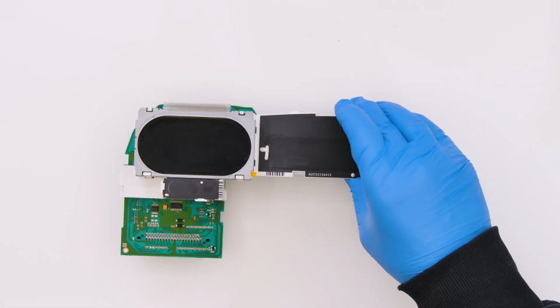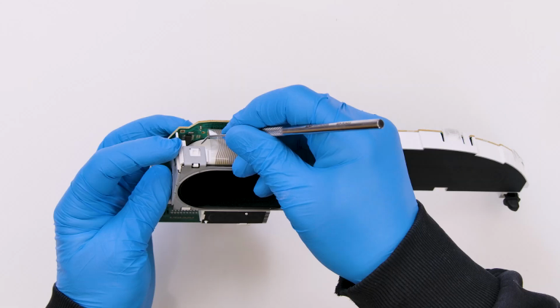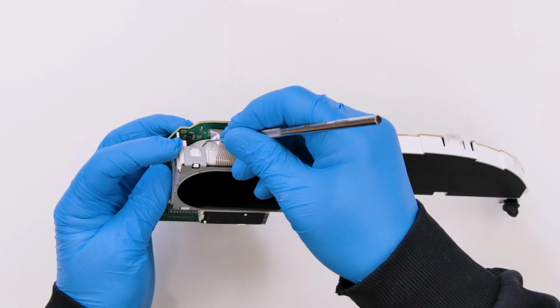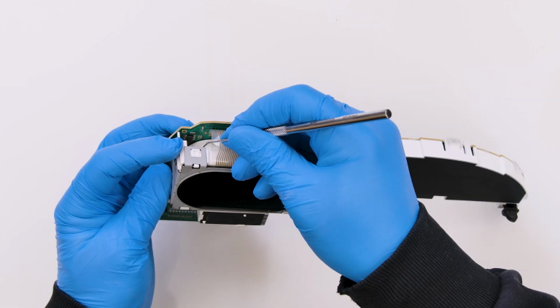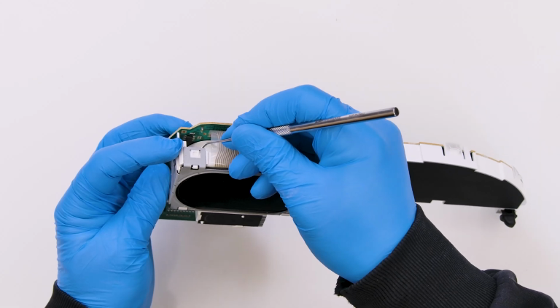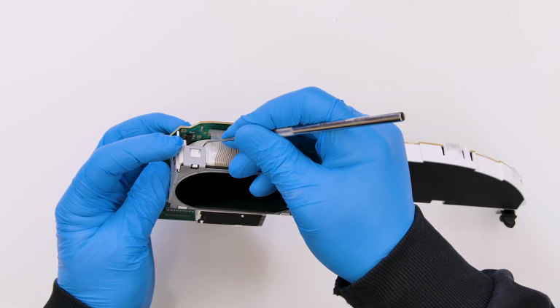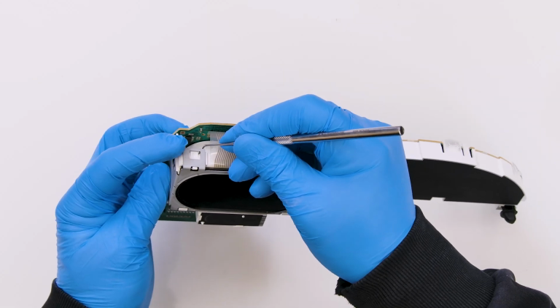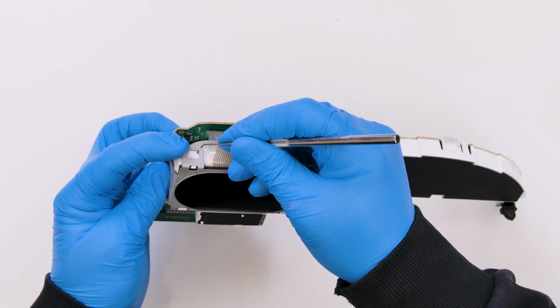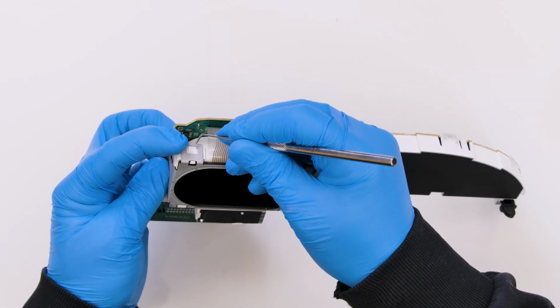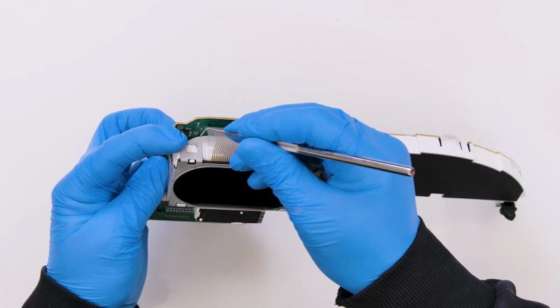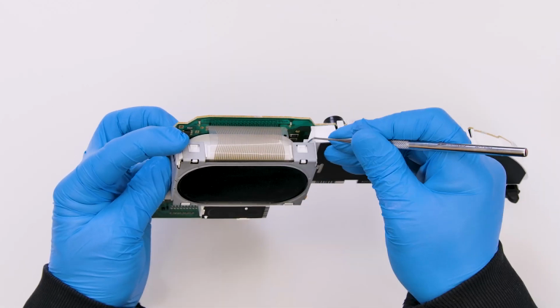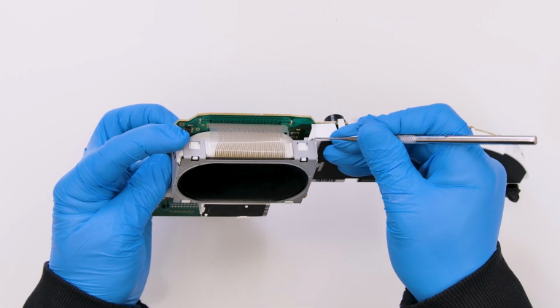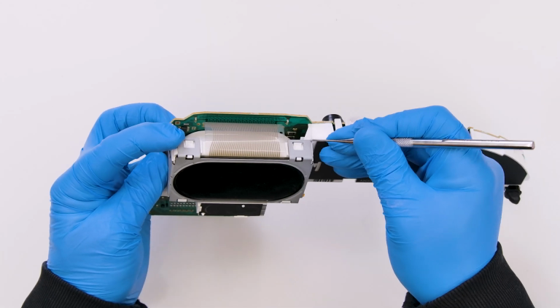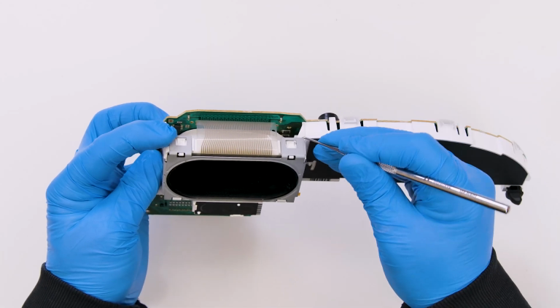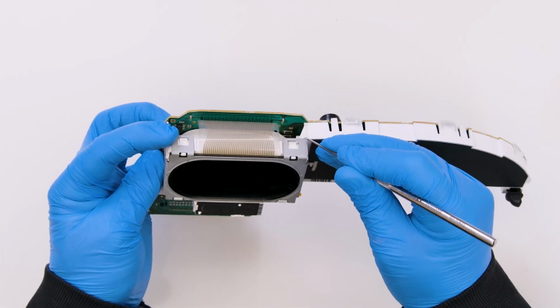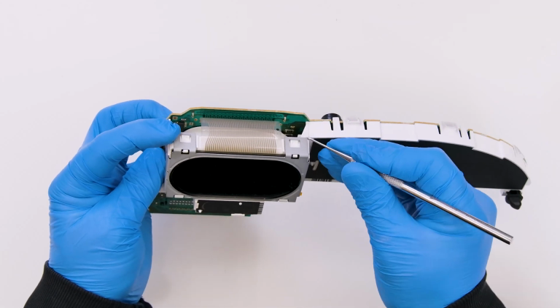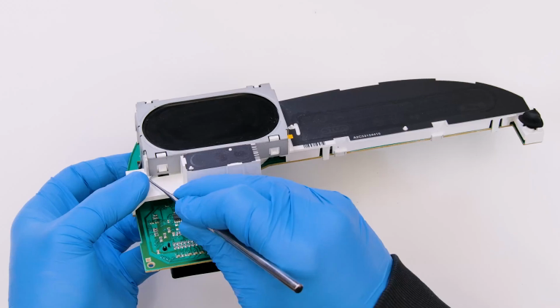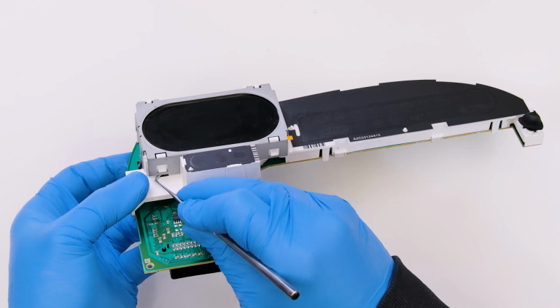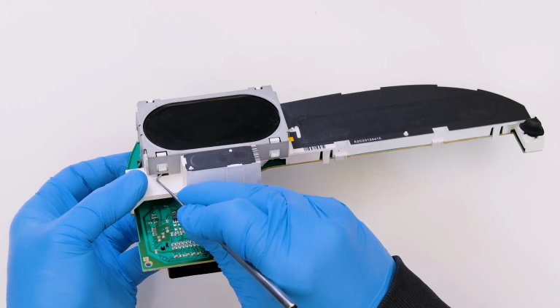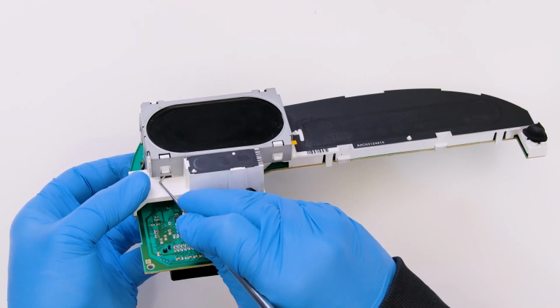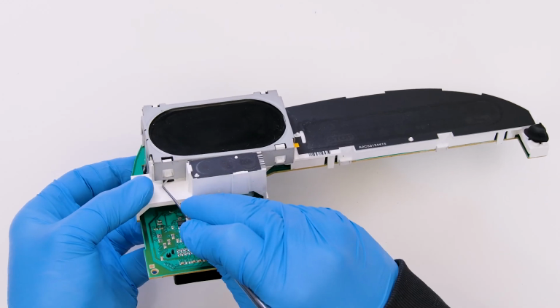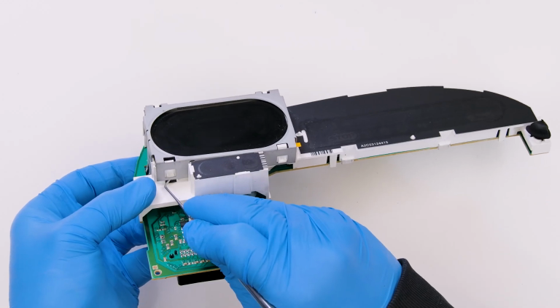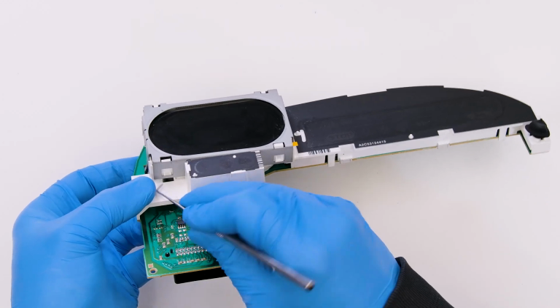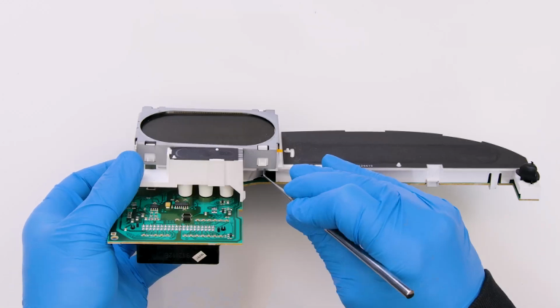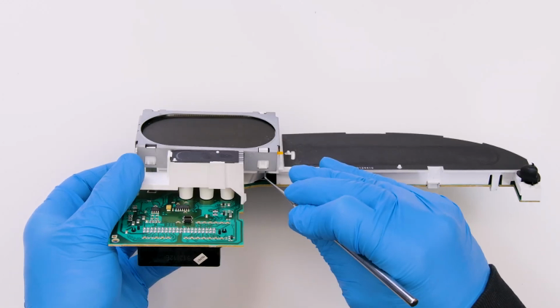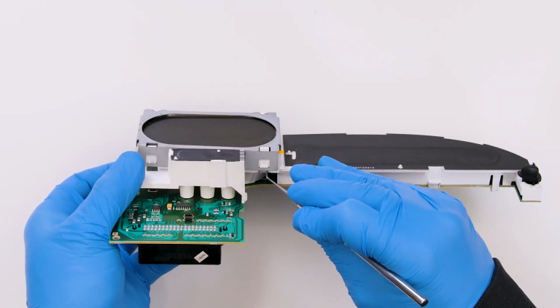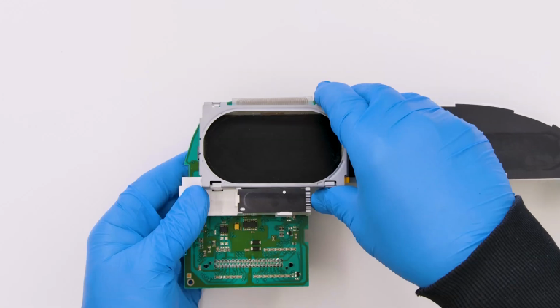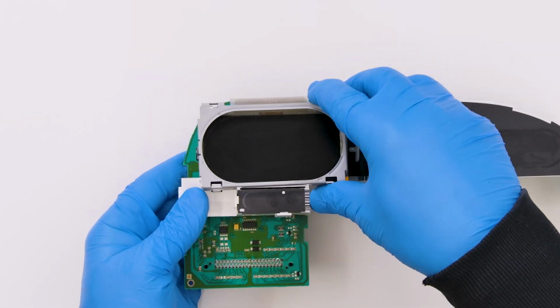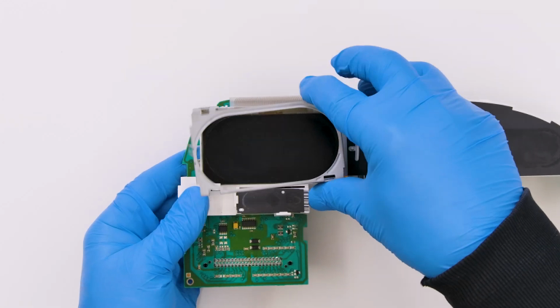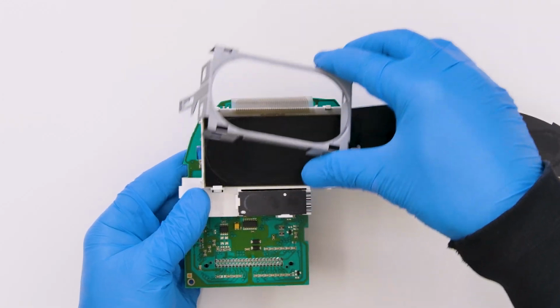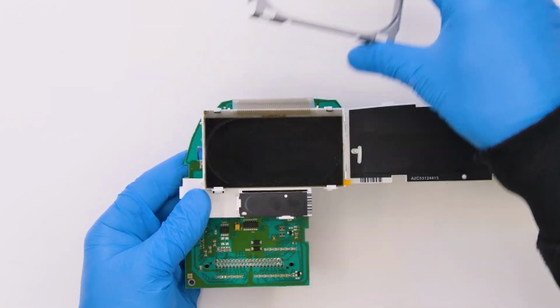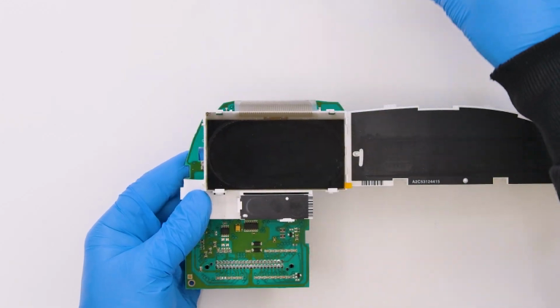With the curved tip tool remove the metal frame of the display, which we unhook from its housing with the tweezers.